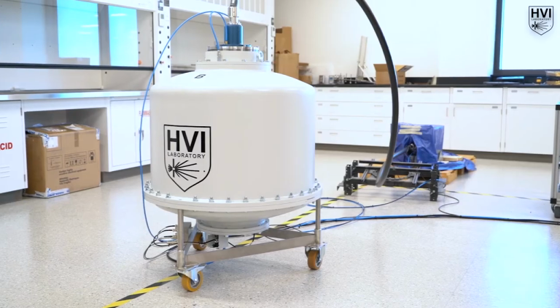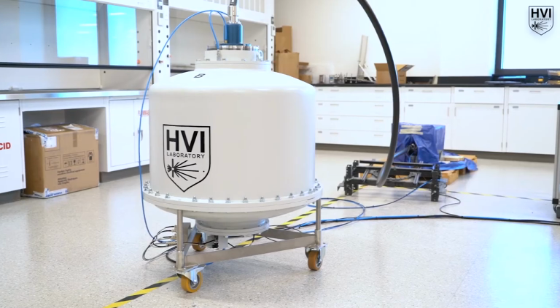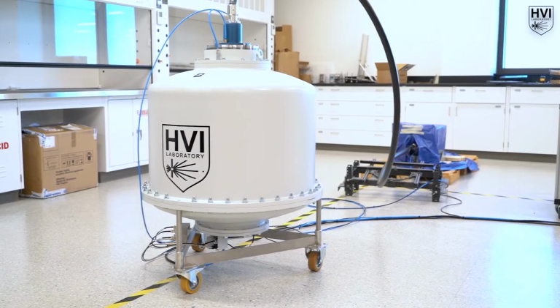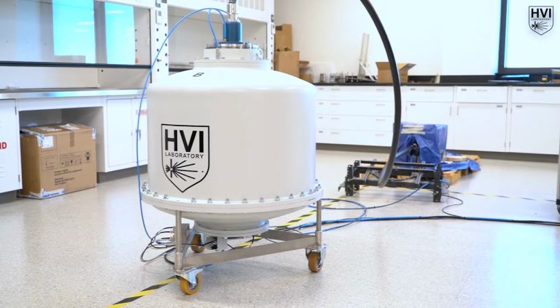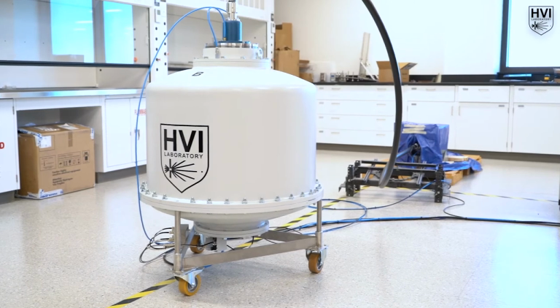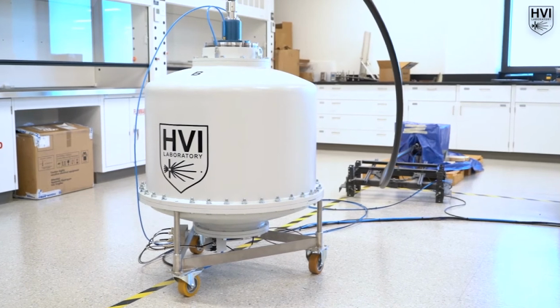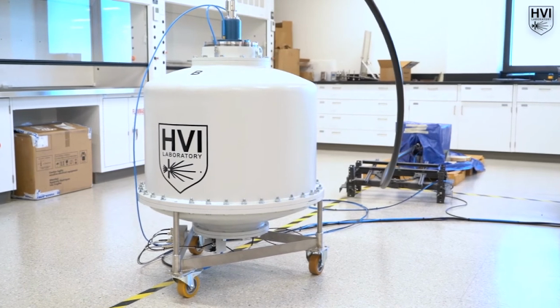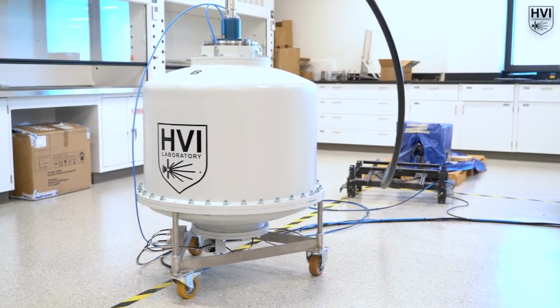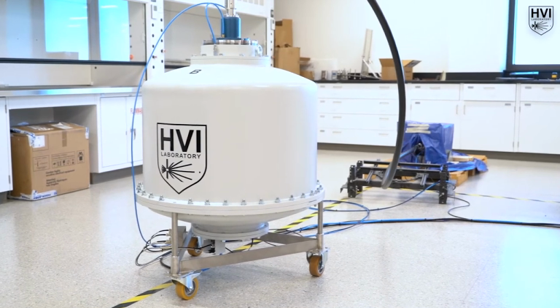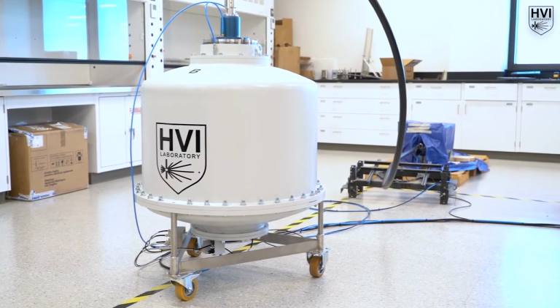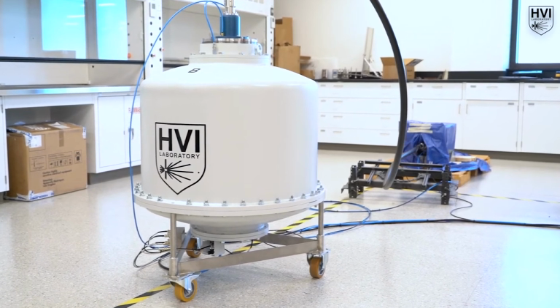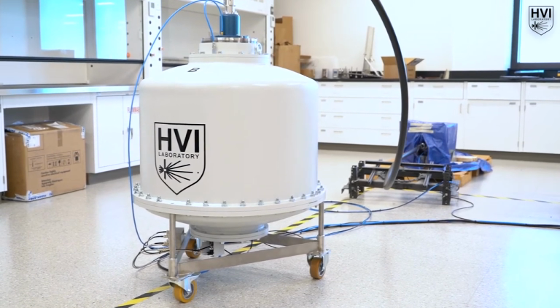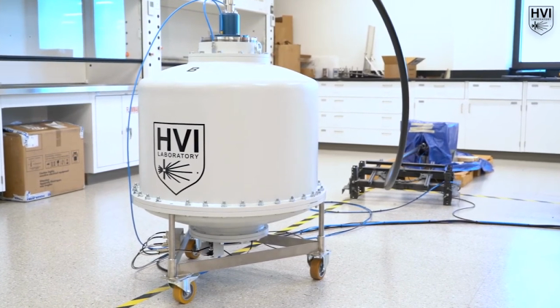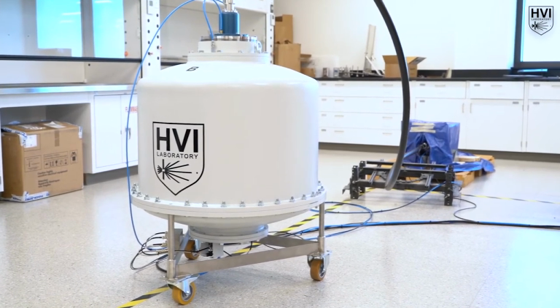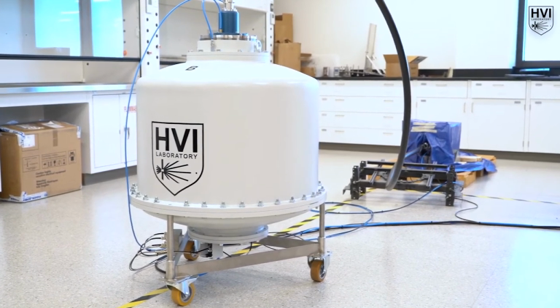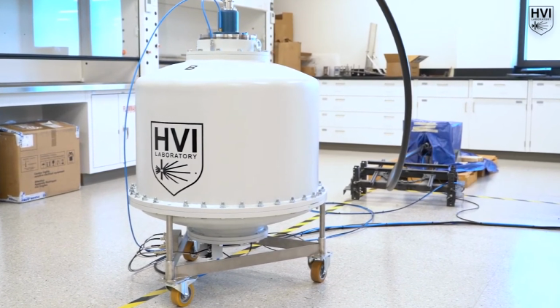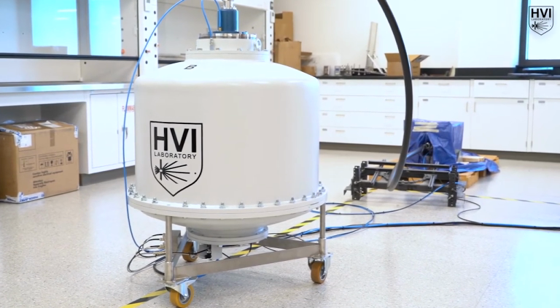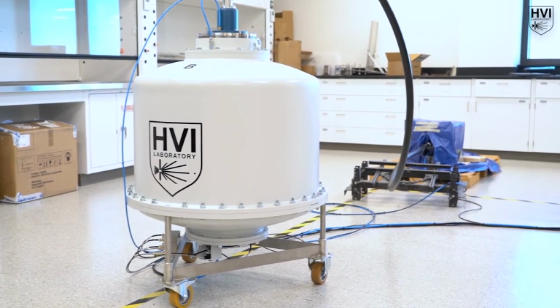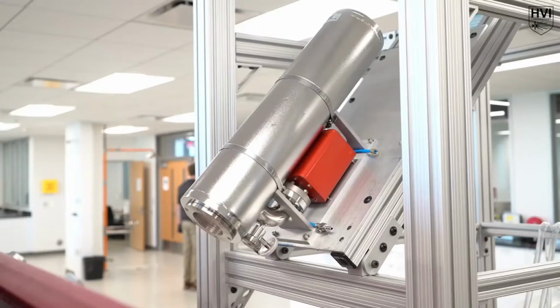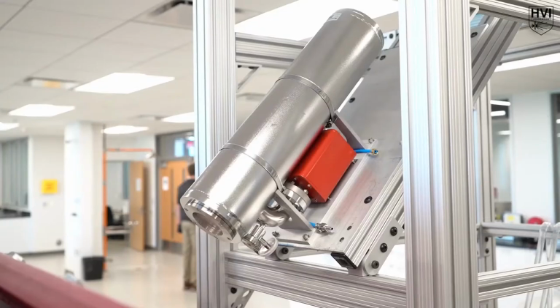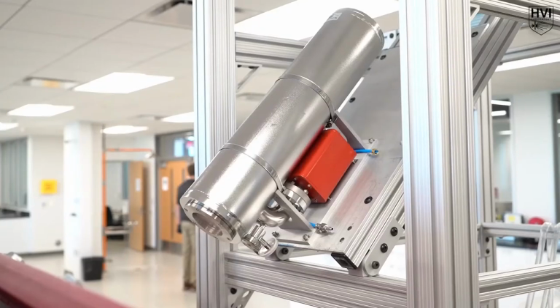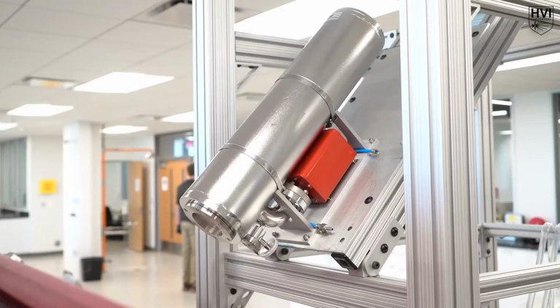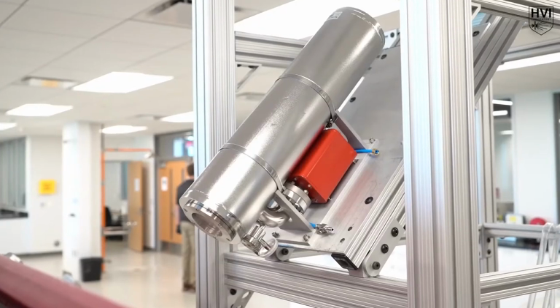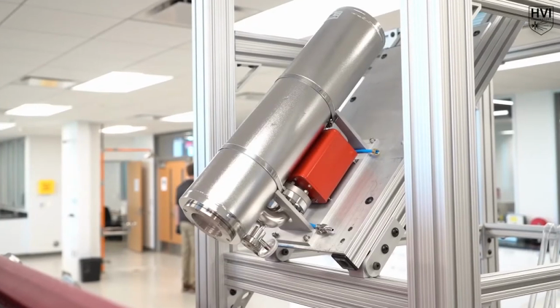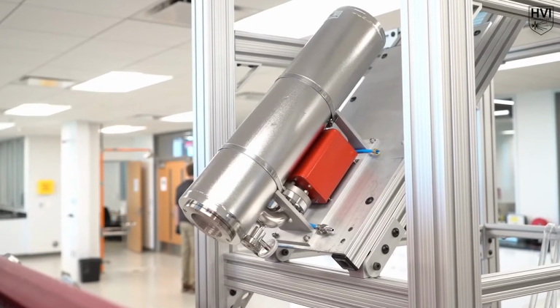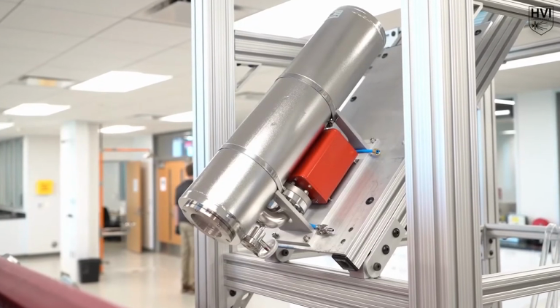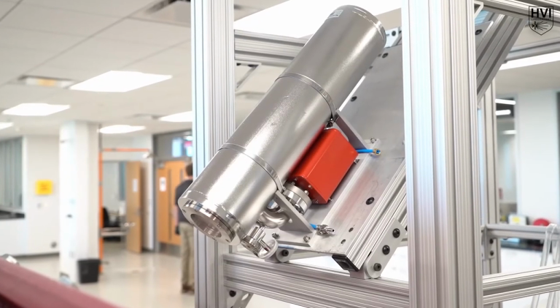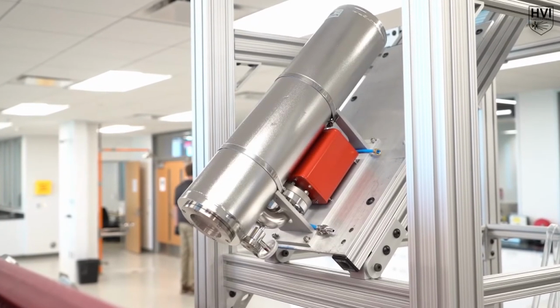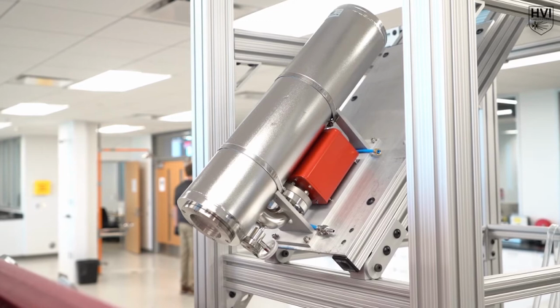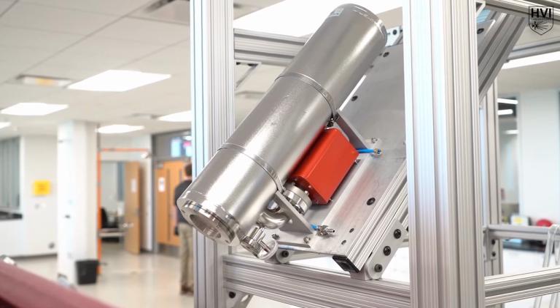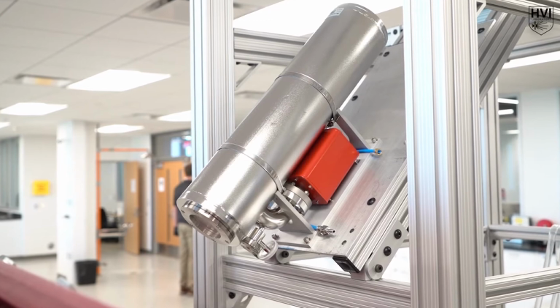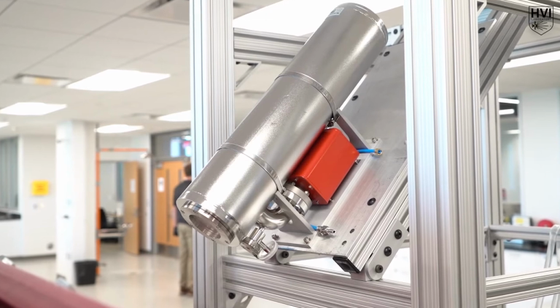Additionally, a dual-head 450 kilovolt flash x-ray system allows for nanosecond resolution stop-motion radiography.